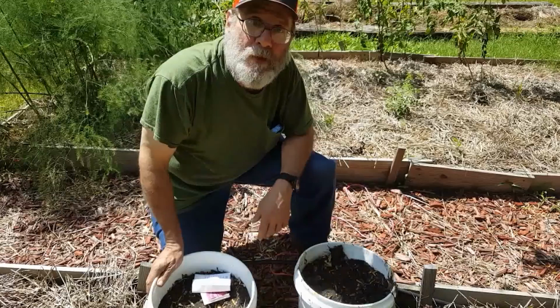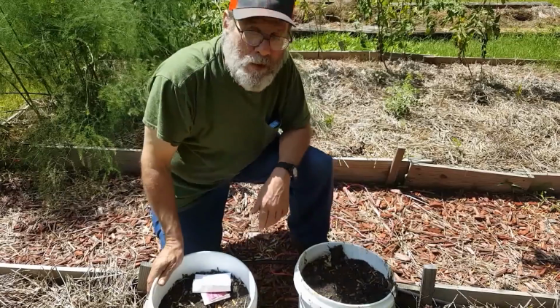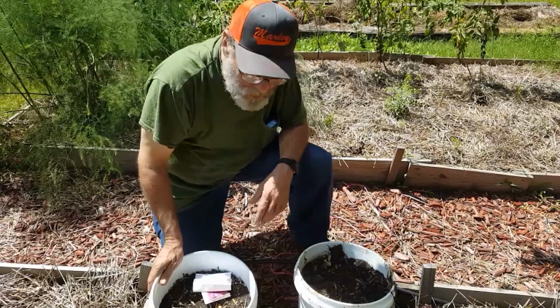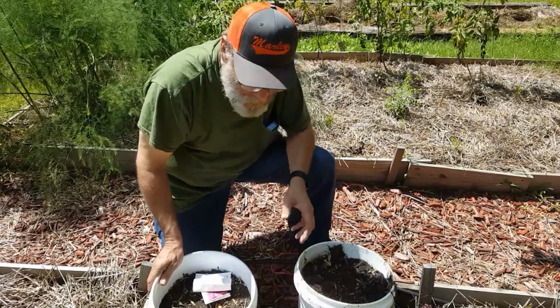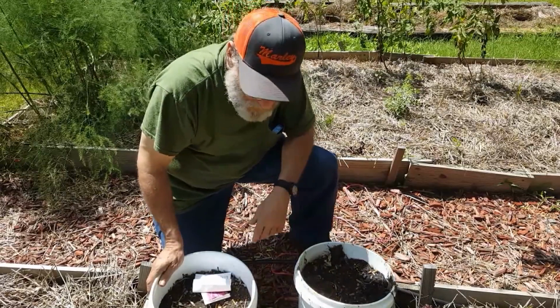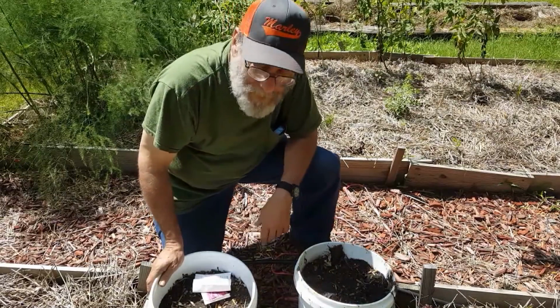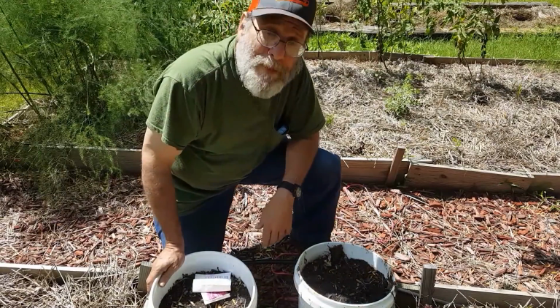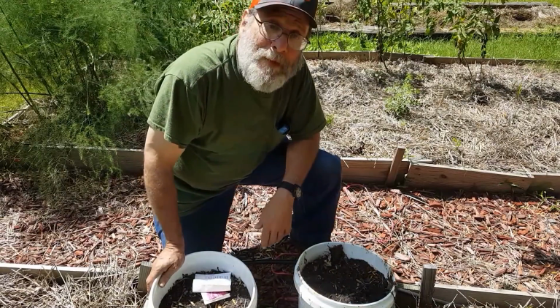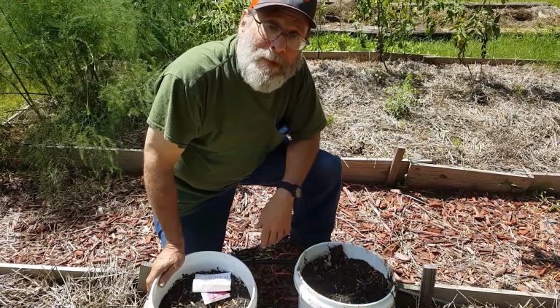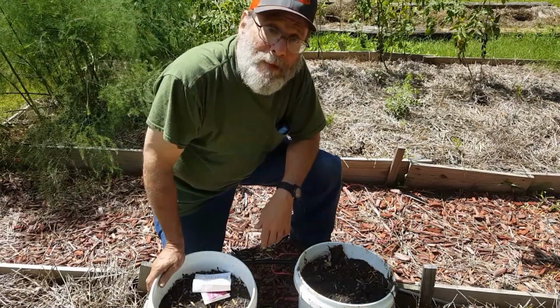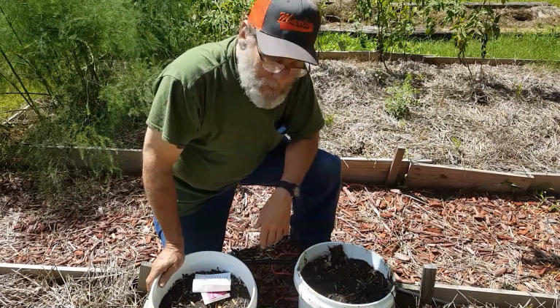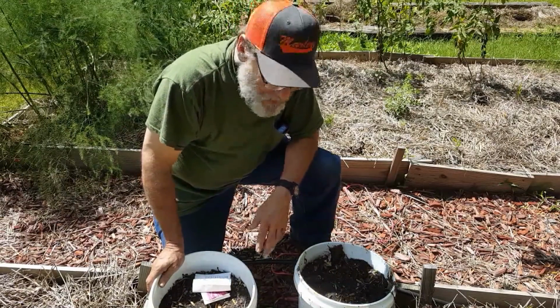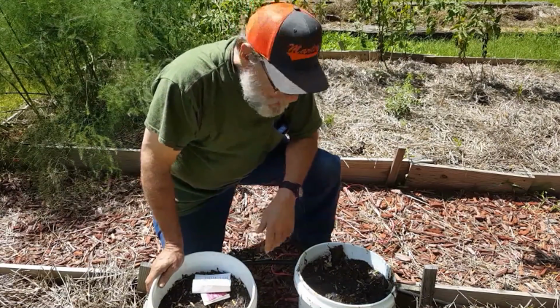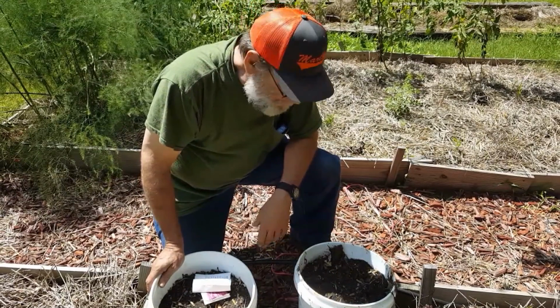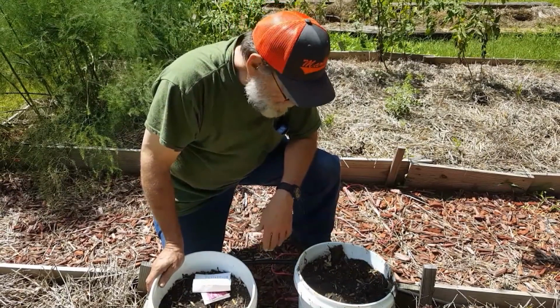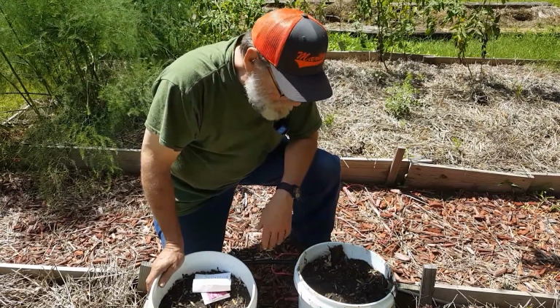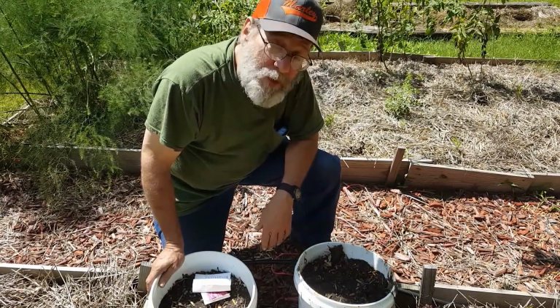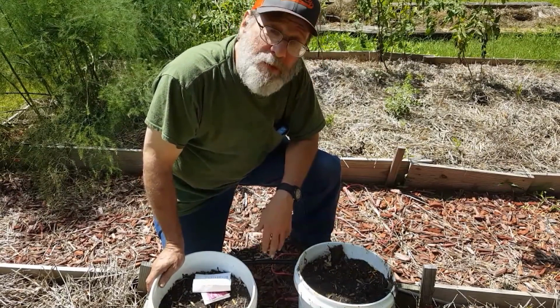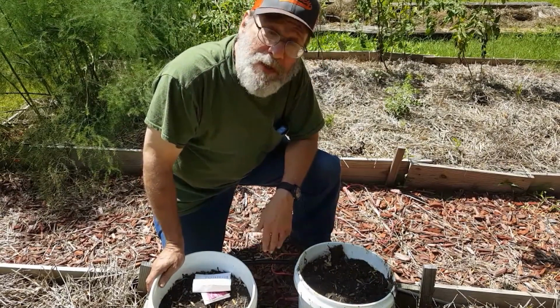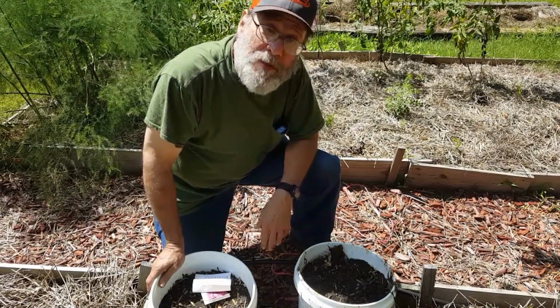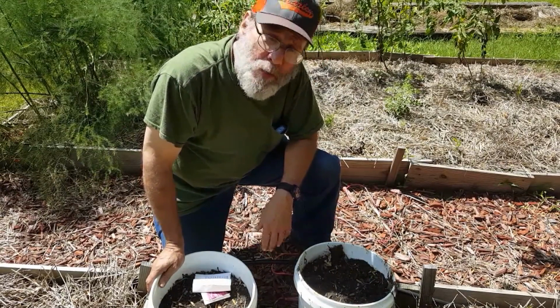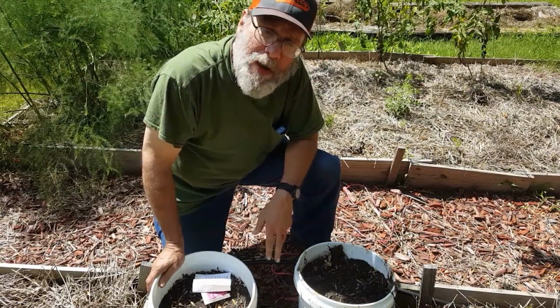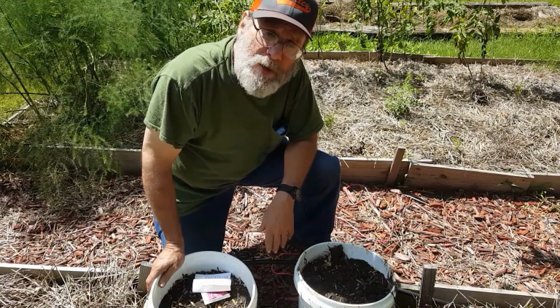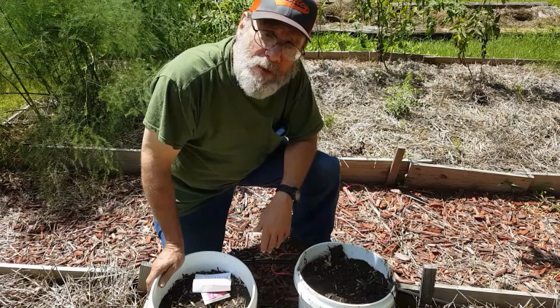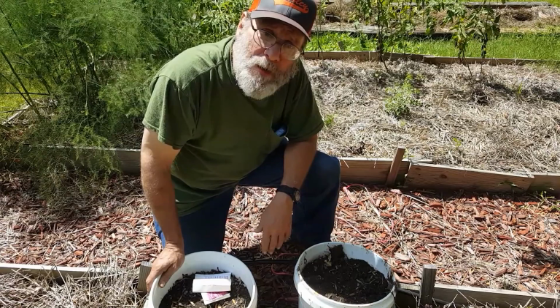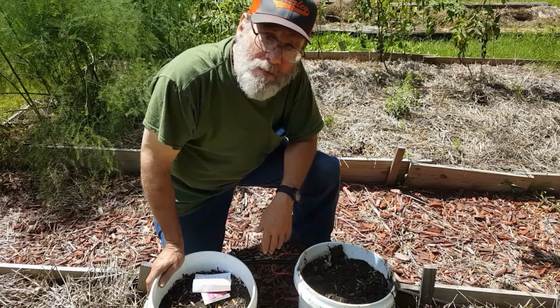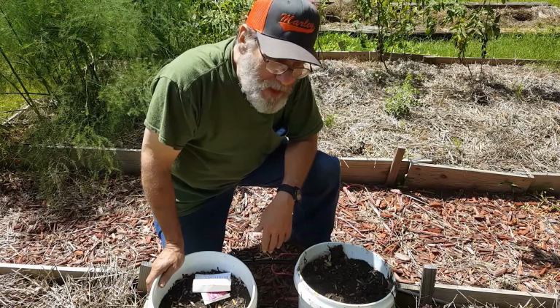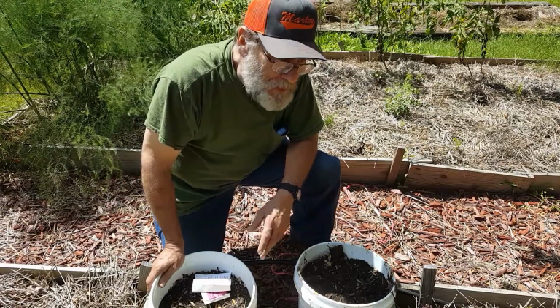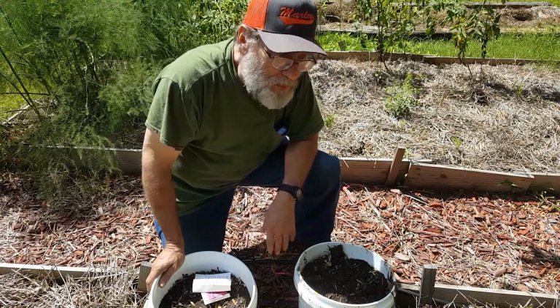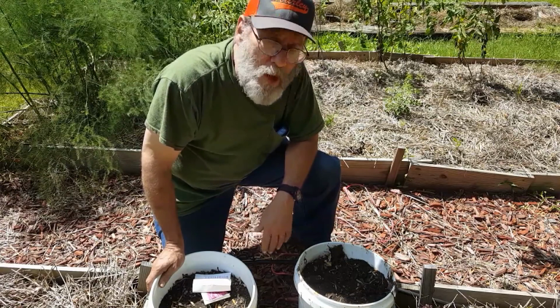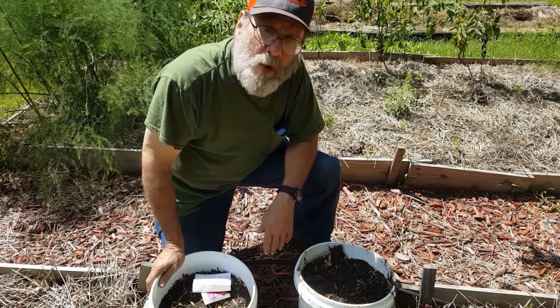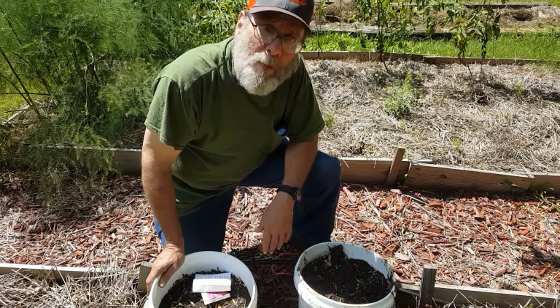Good morning. Today I'm planting some extra beets and some radishes to have a little fall crop.